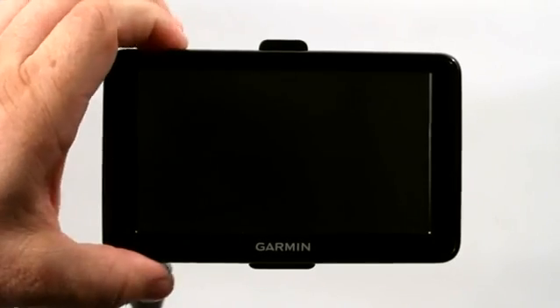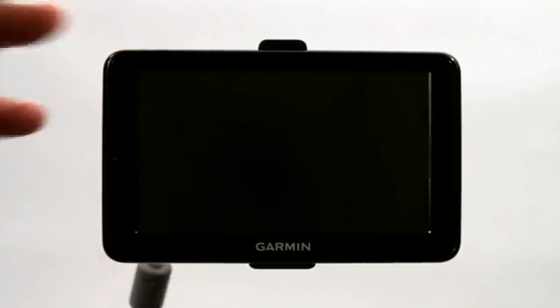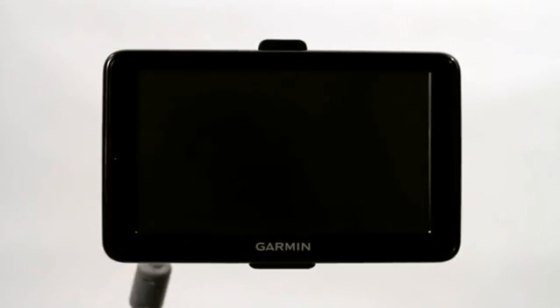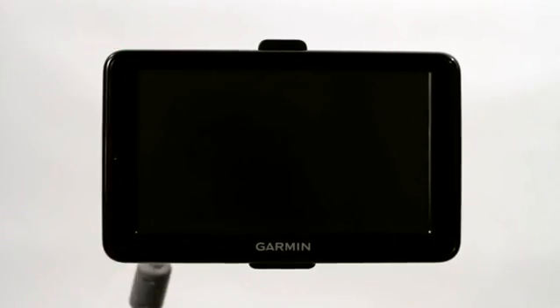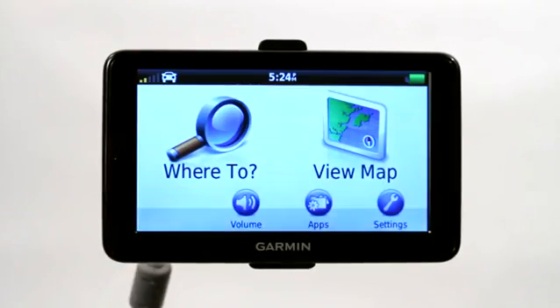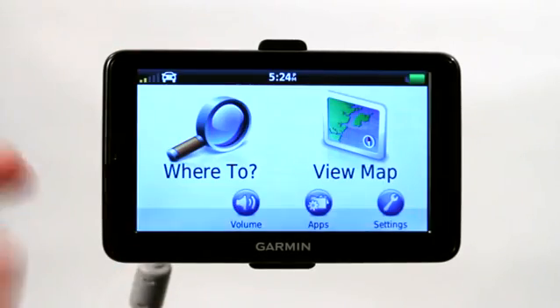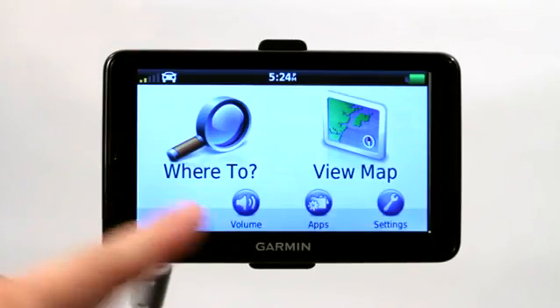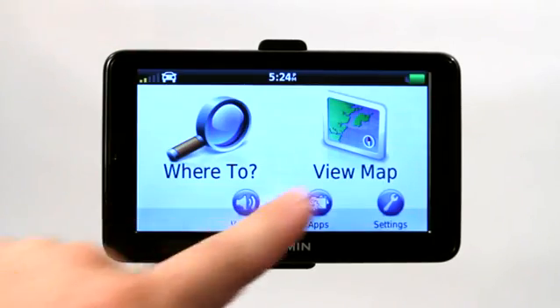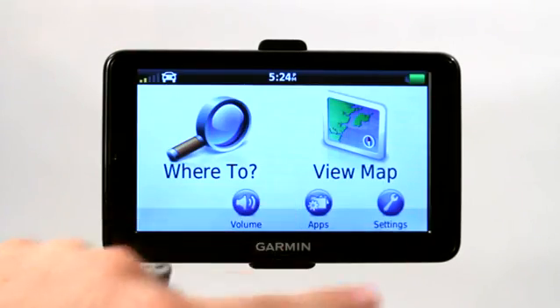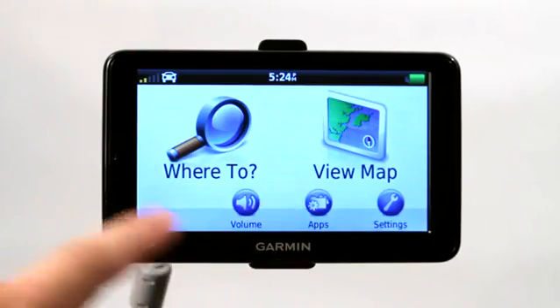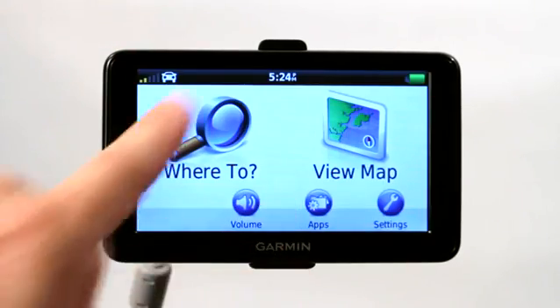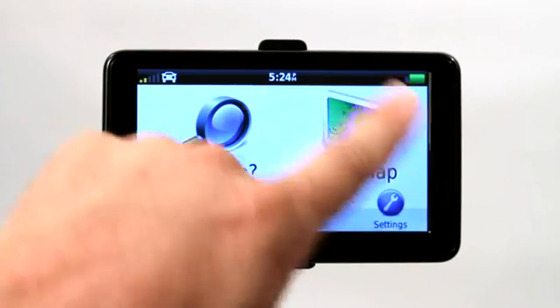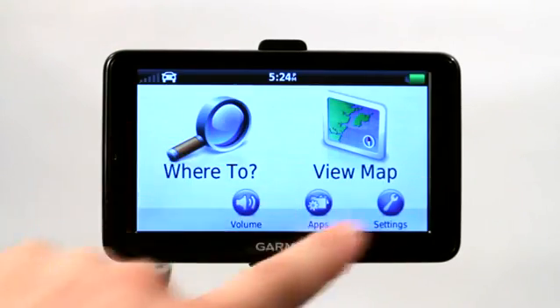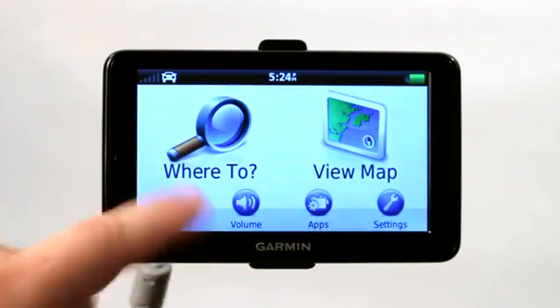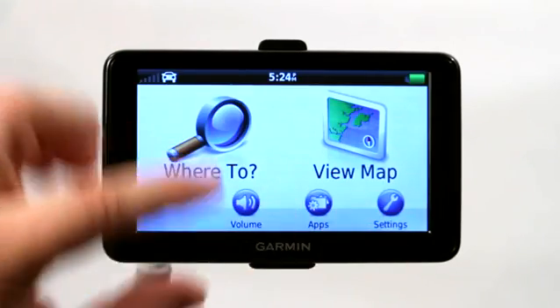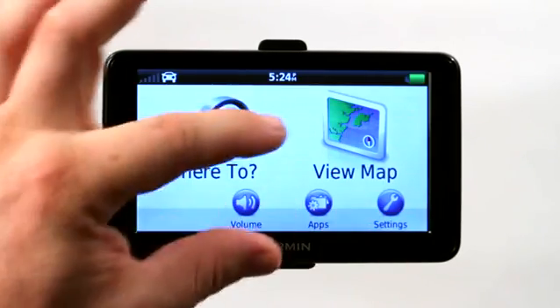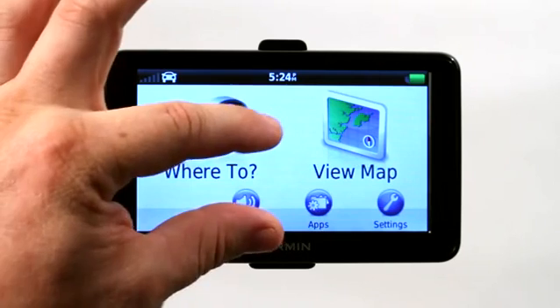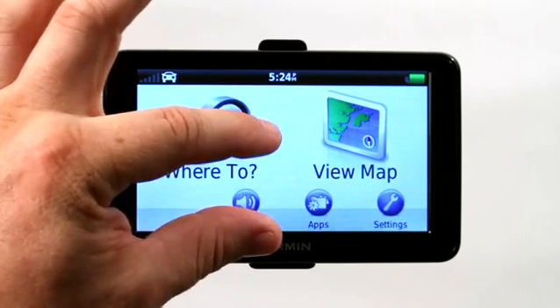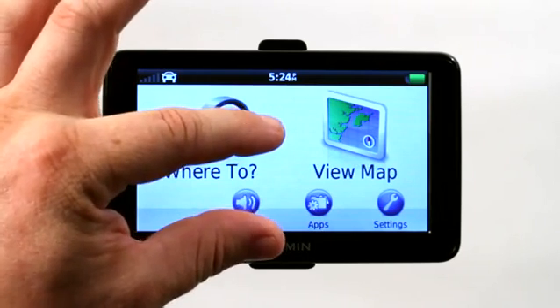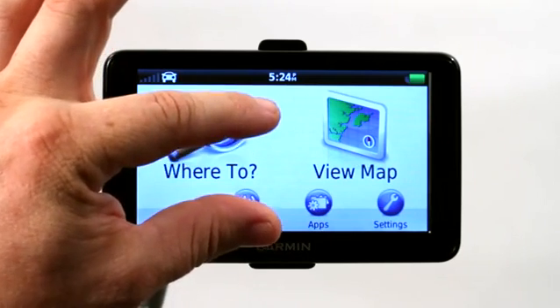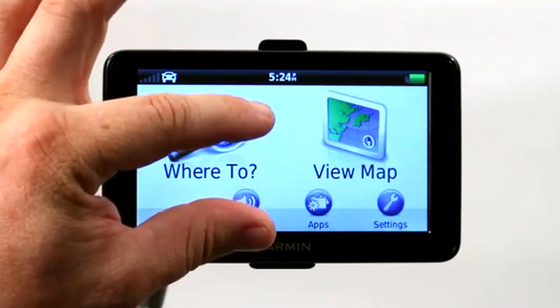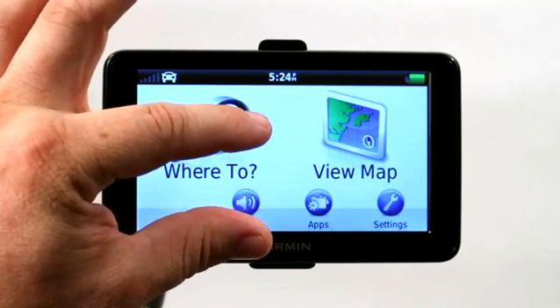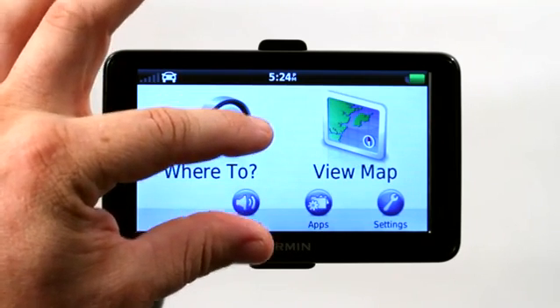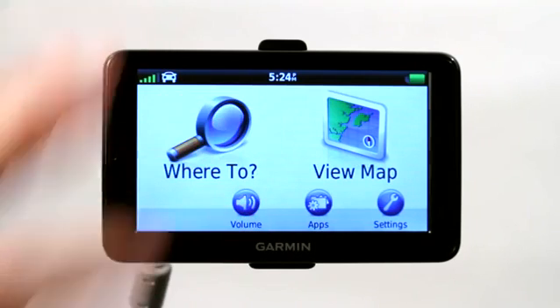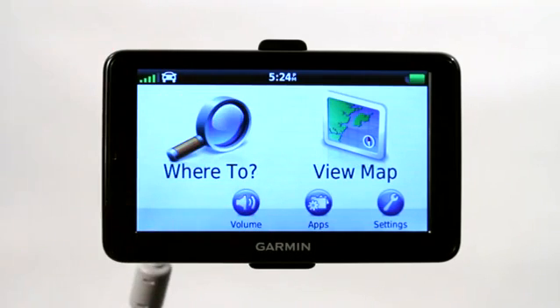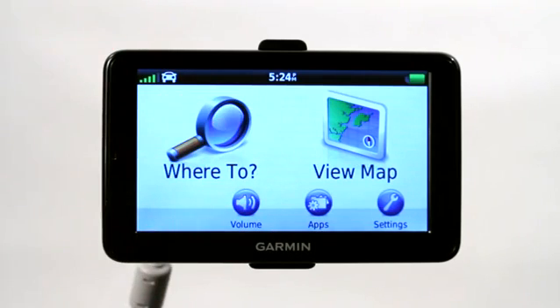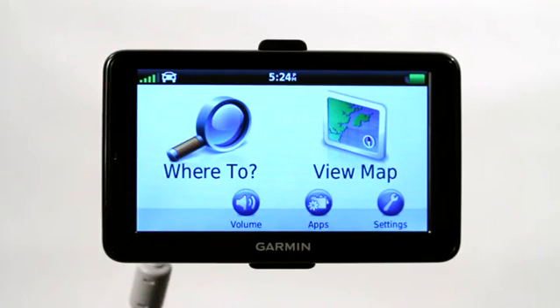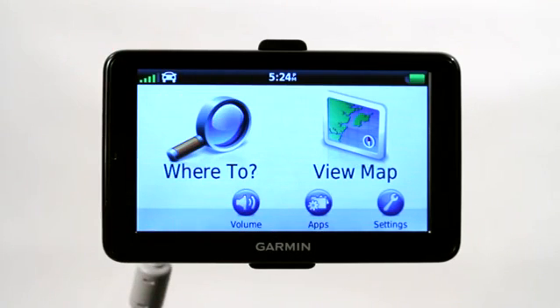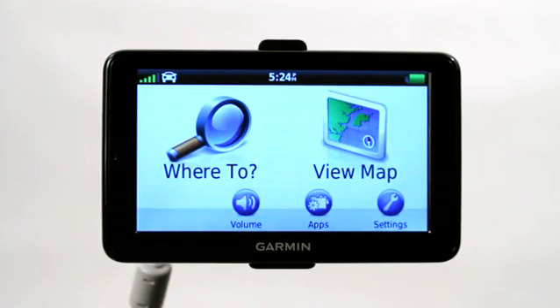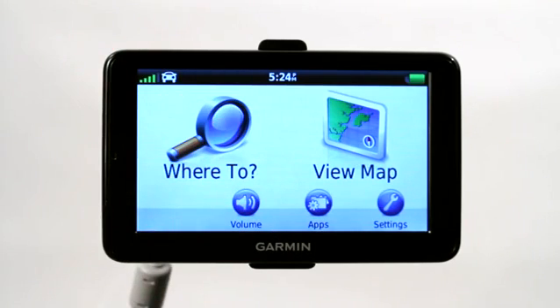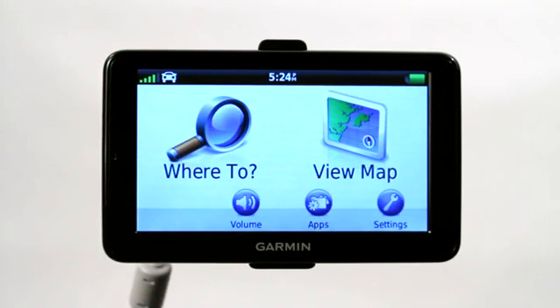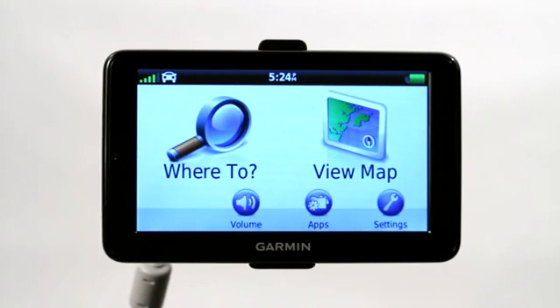I can turn it on. If it's connected to a laptop, you won't see the normal screen — it'll actually show a little connection indicator here, showing that it's connecting to a laptop.